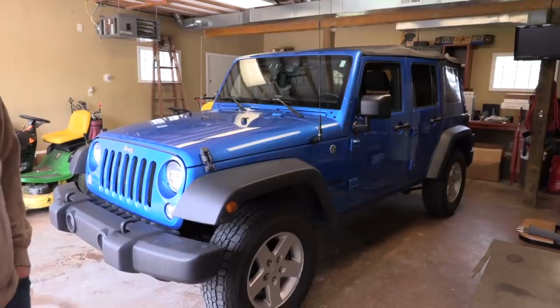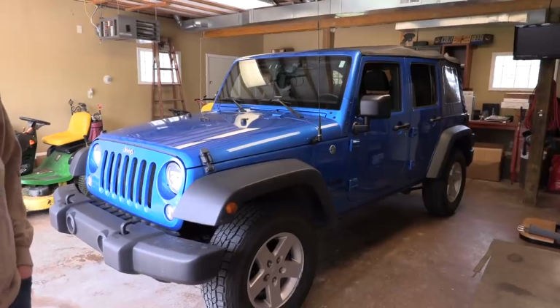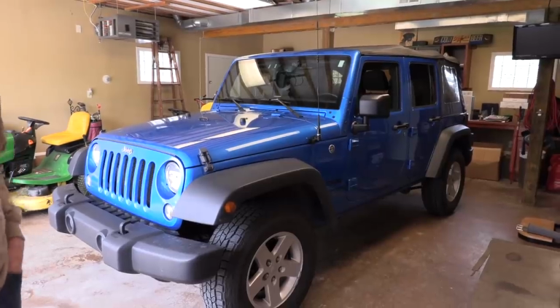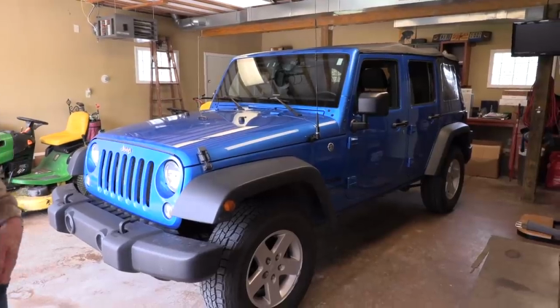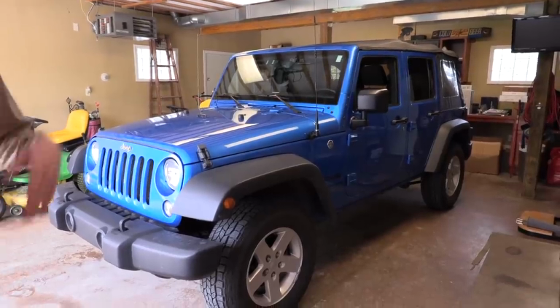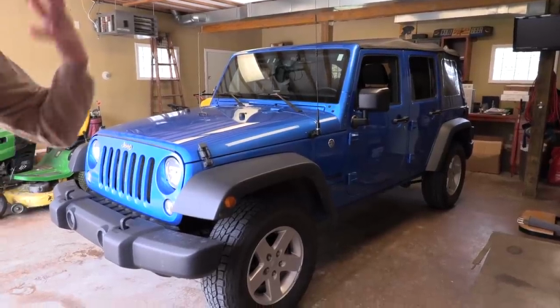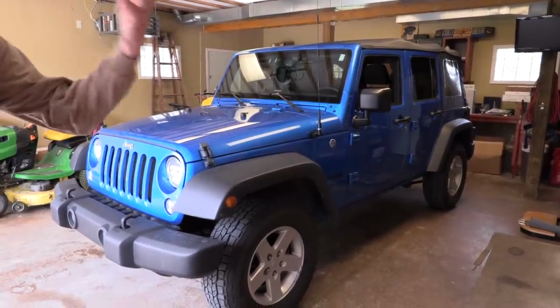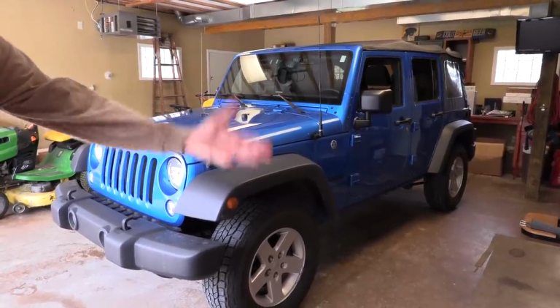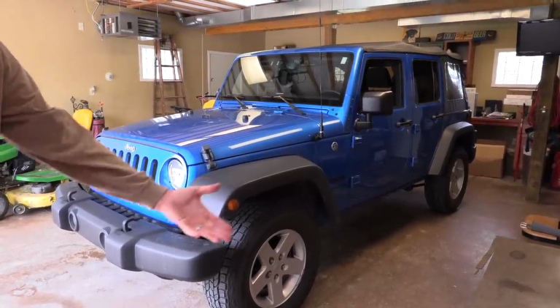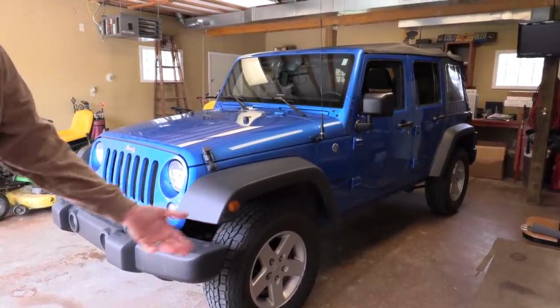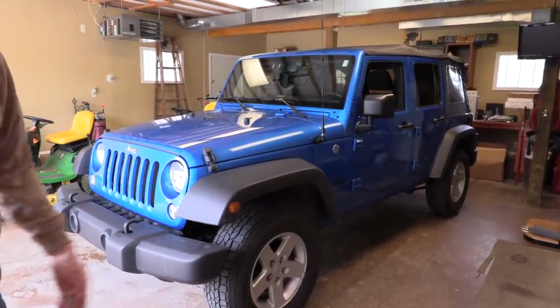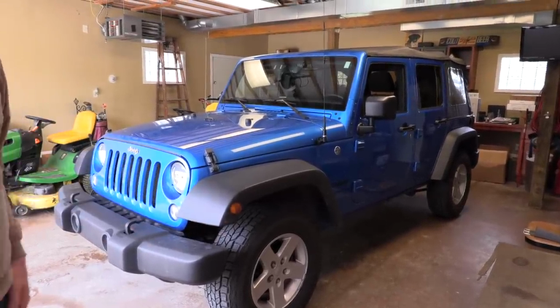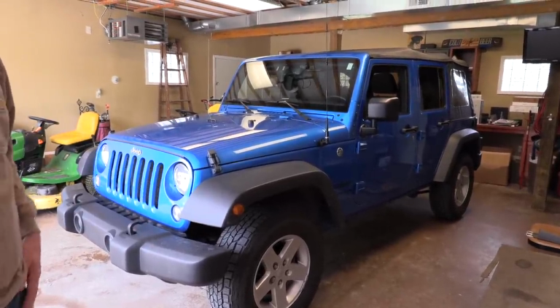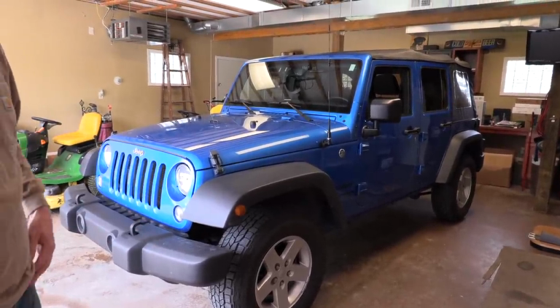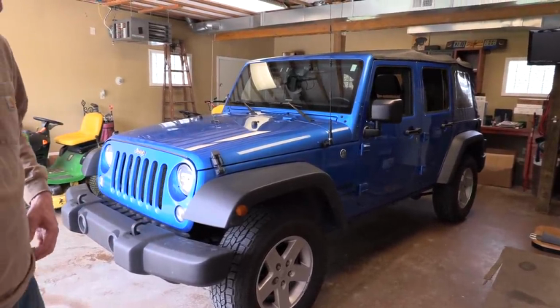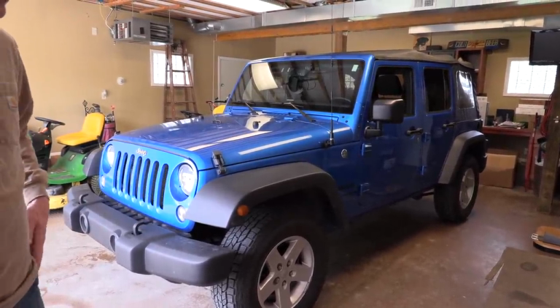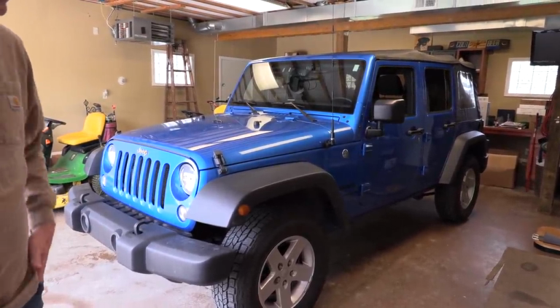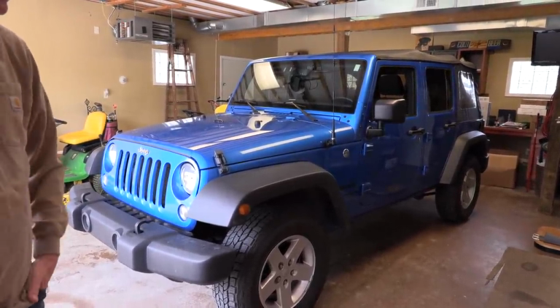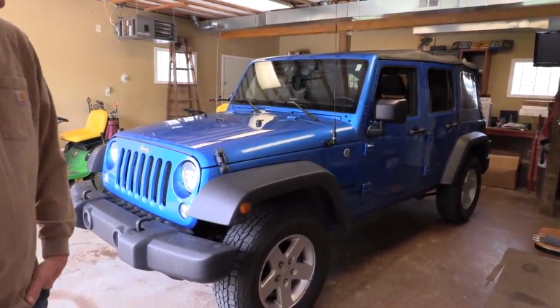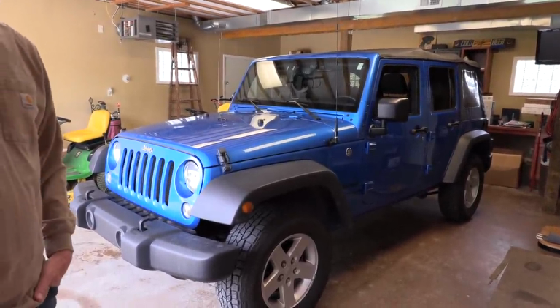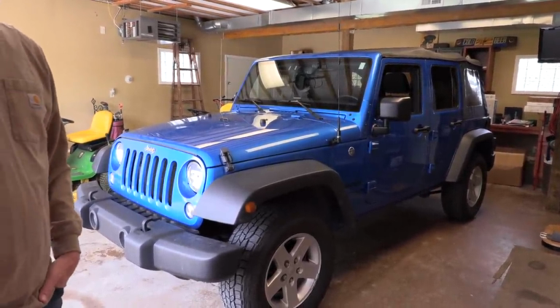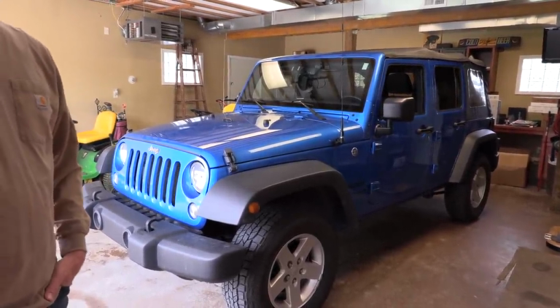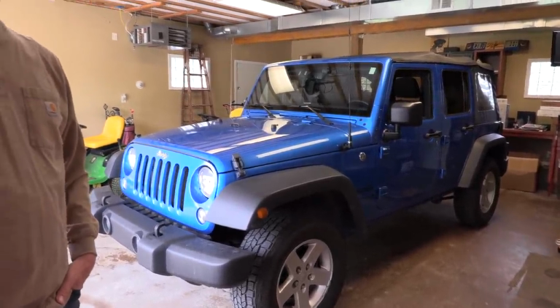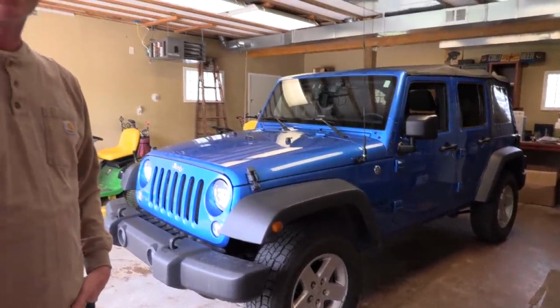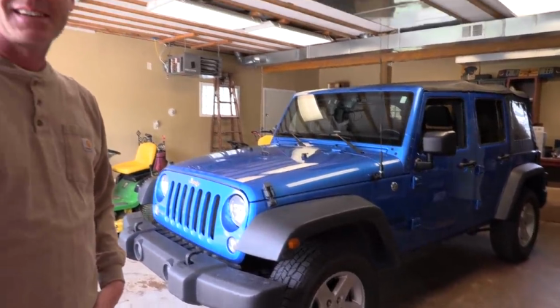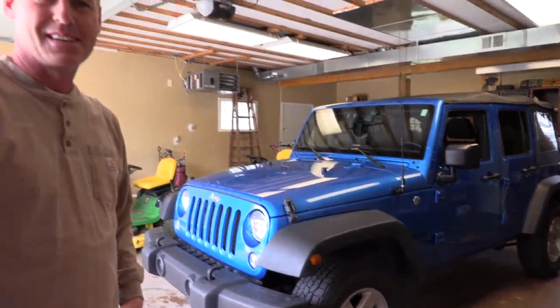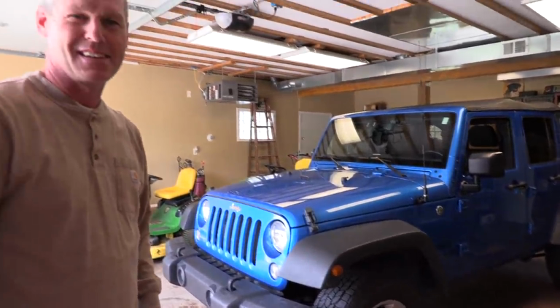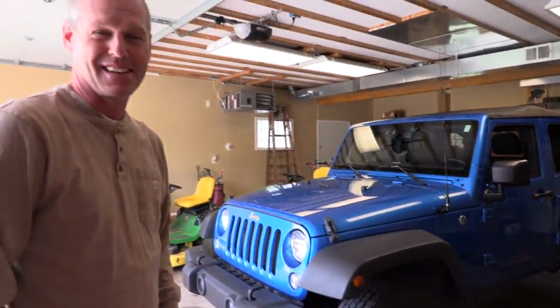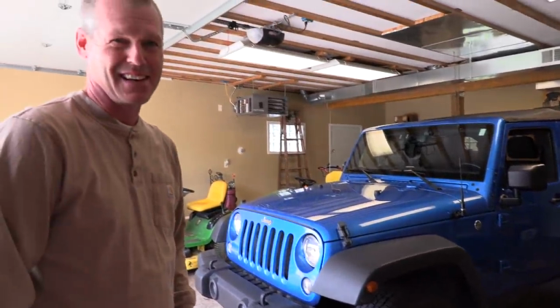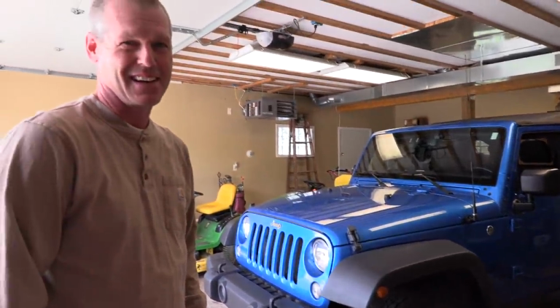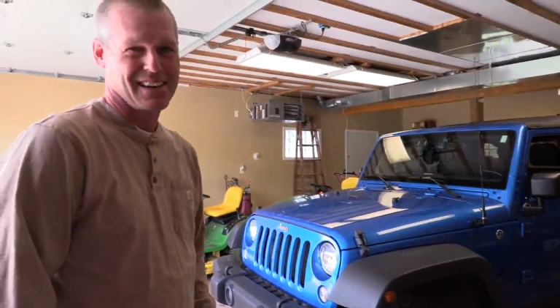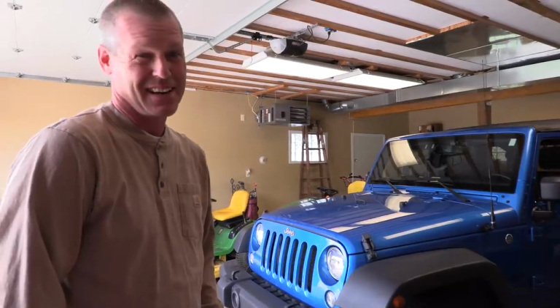I bought it with 55,000 miles on it for $21,000 - not bad. It's a whole lot cheaper than the dually was. But the new dually is going to be way more expensive.